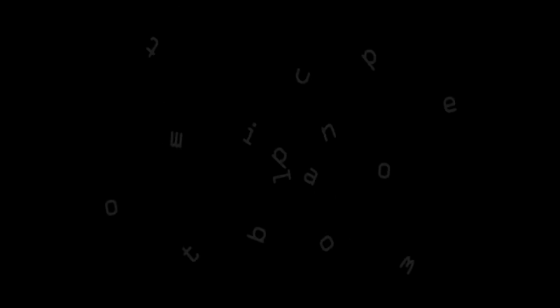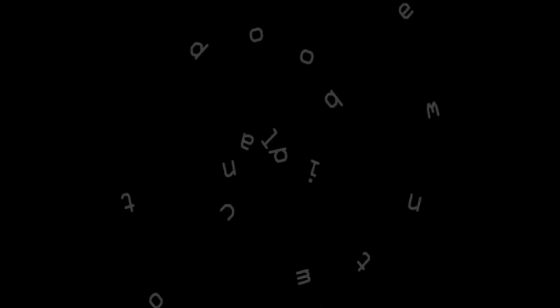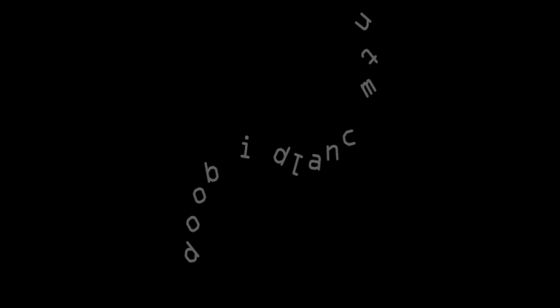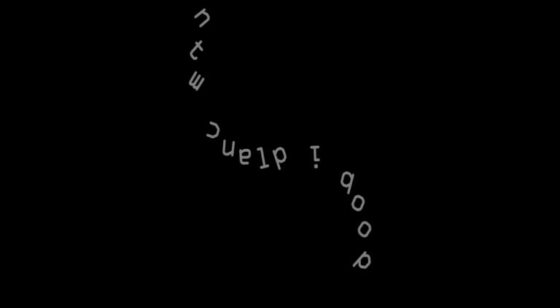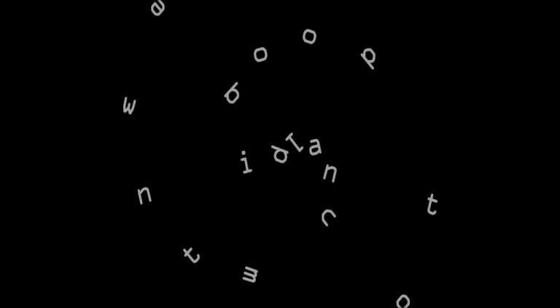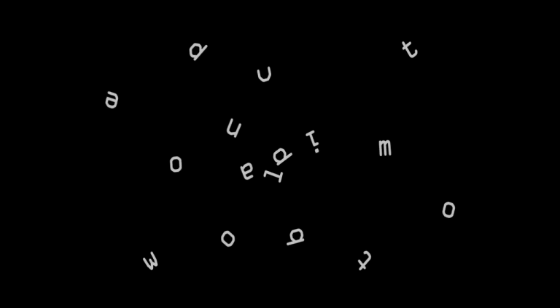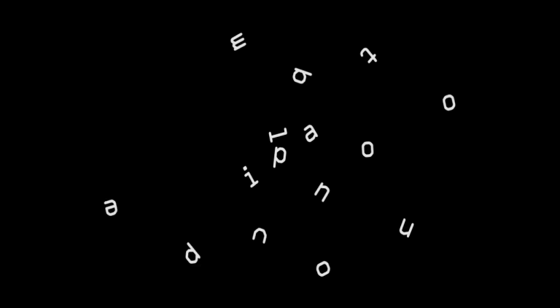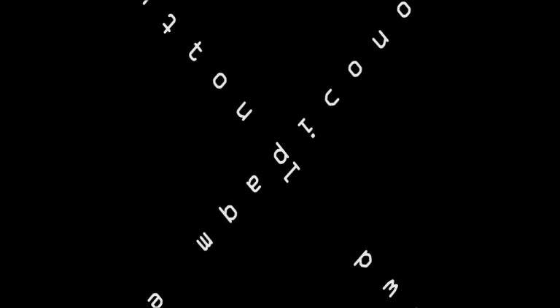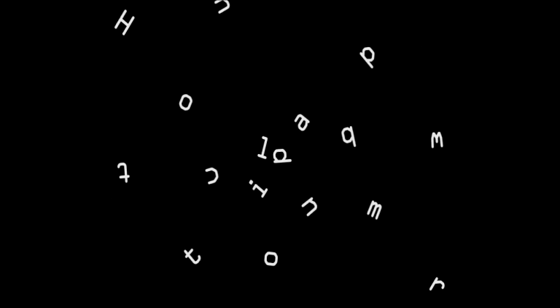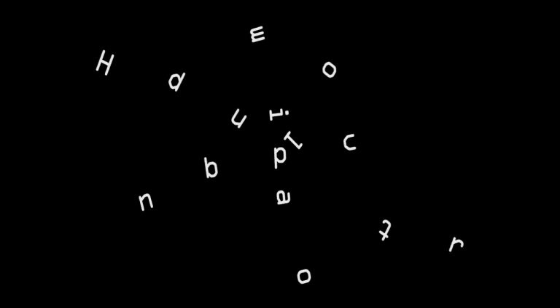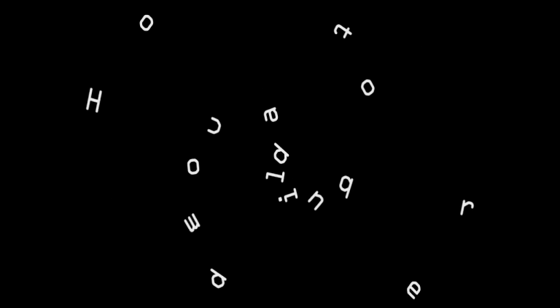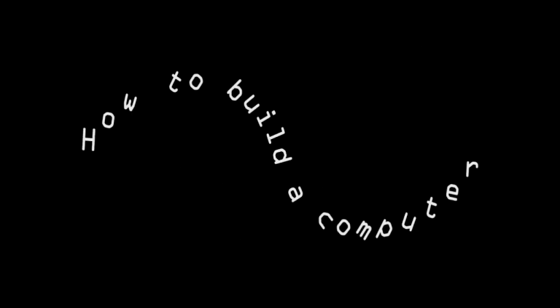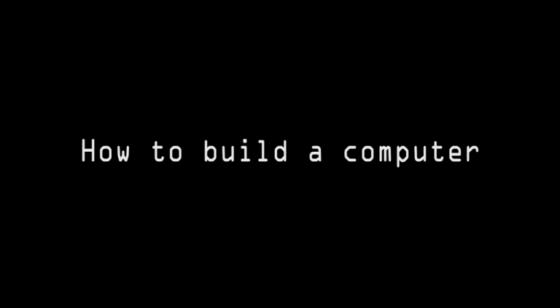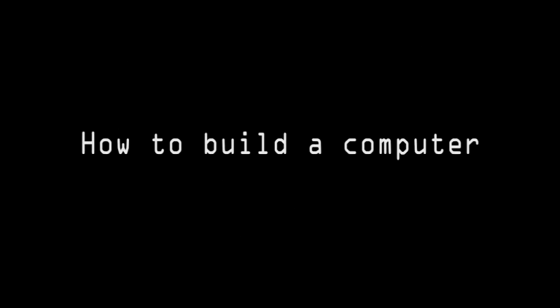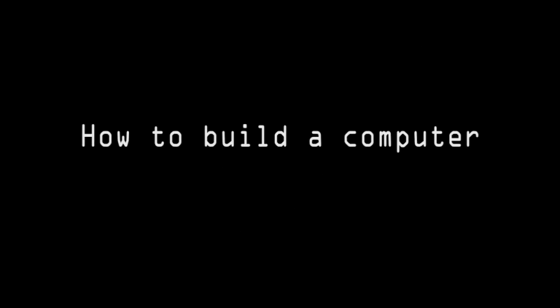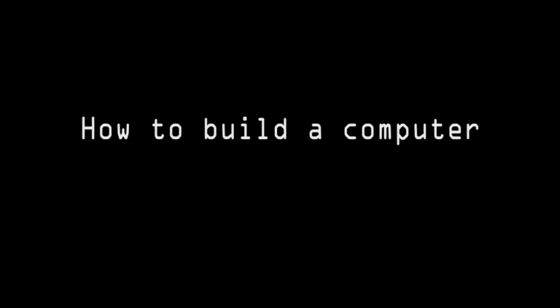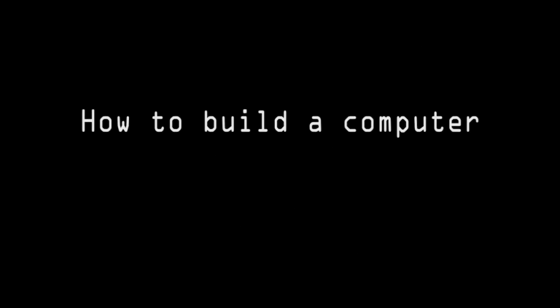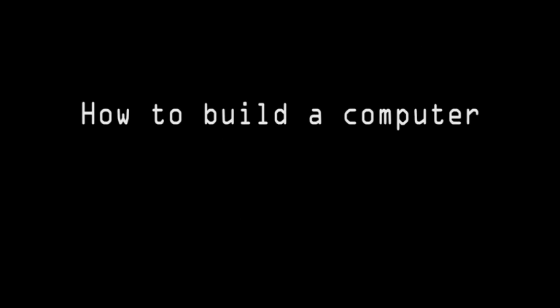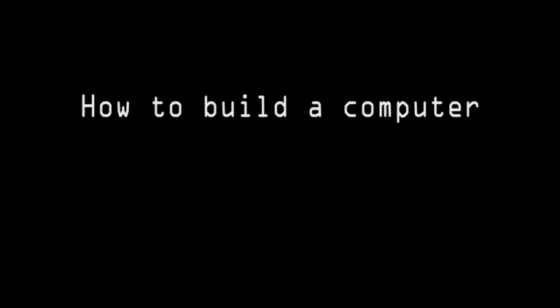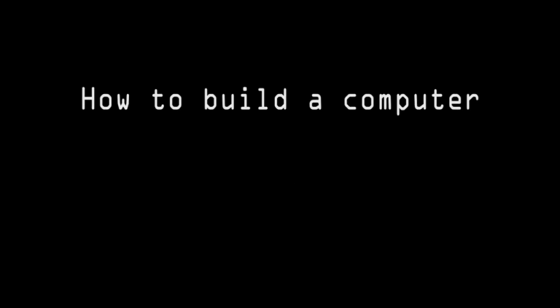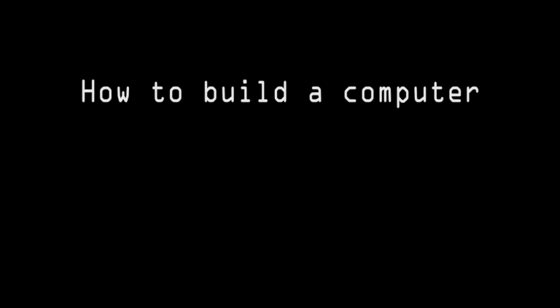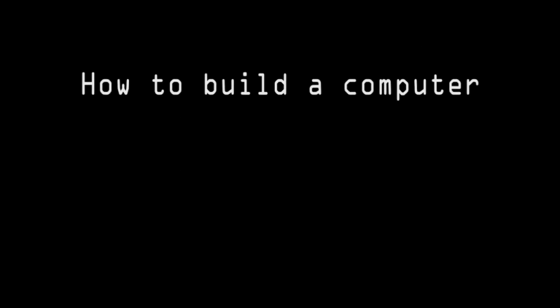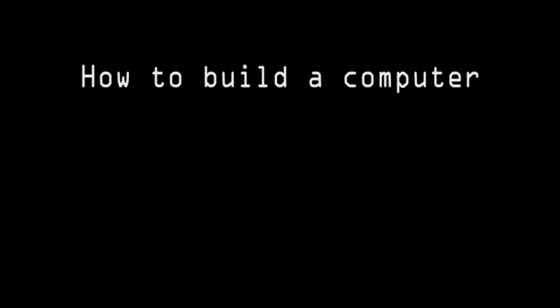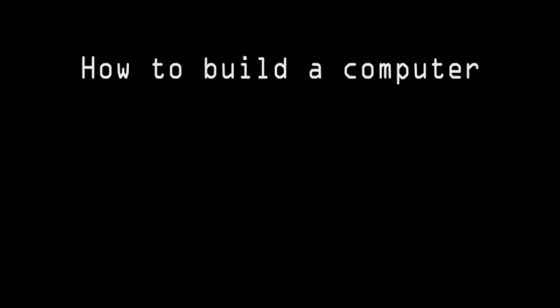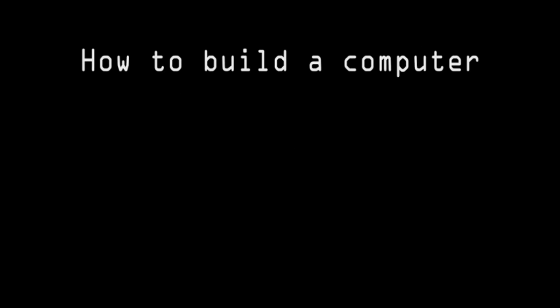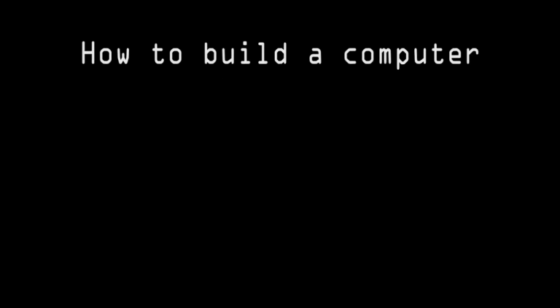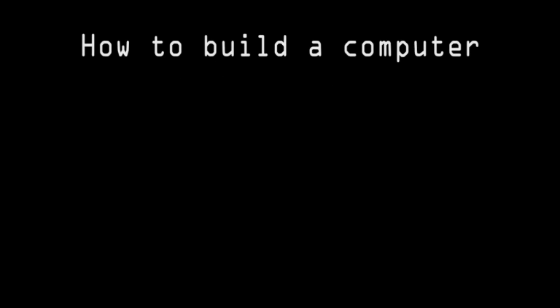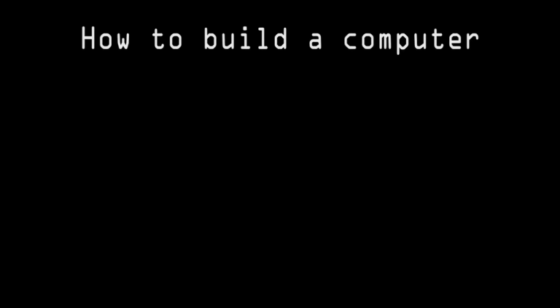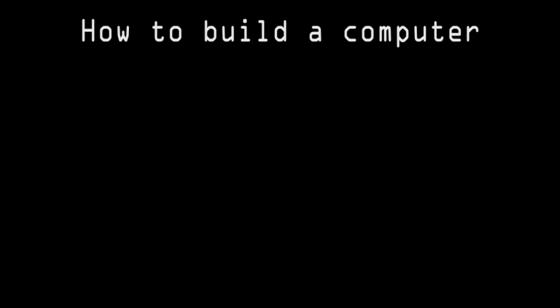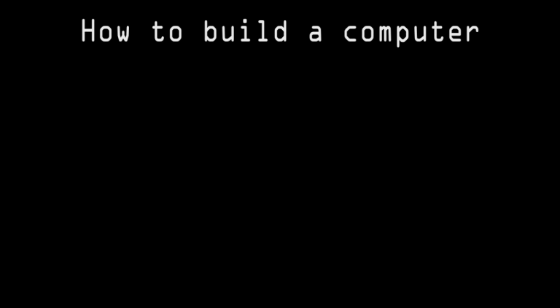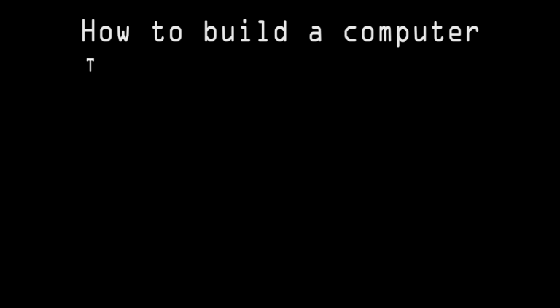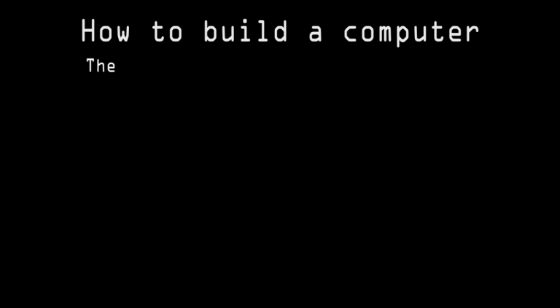Welcome to Computer Made Simple. In this video we will discuss the components required to build a computer.